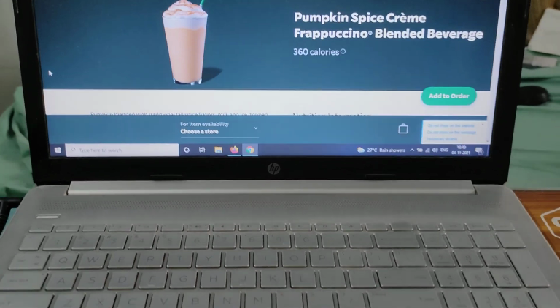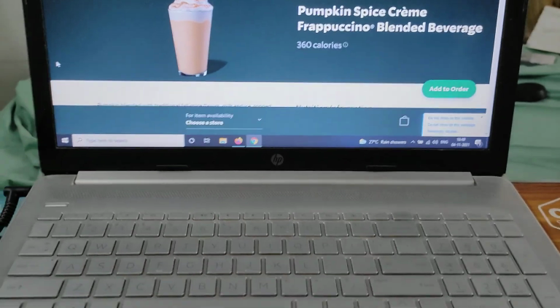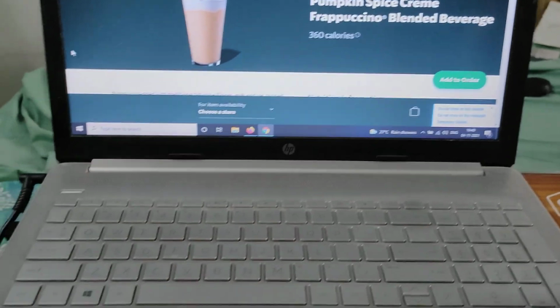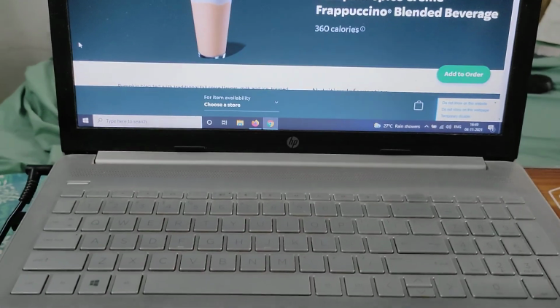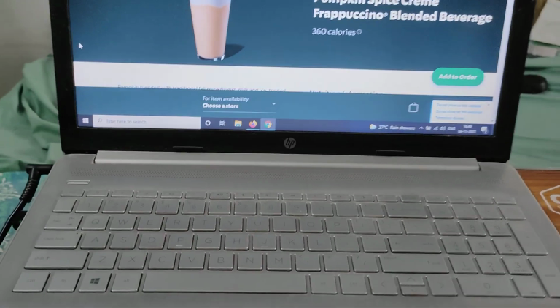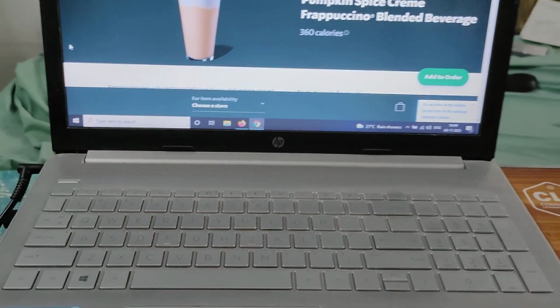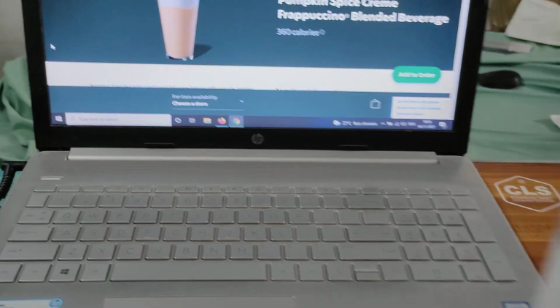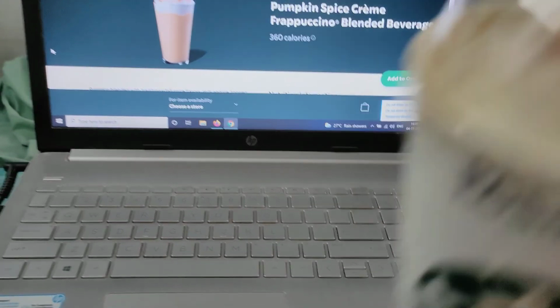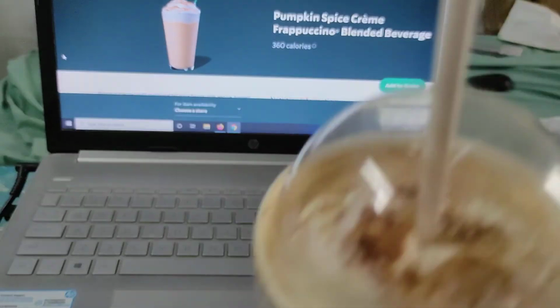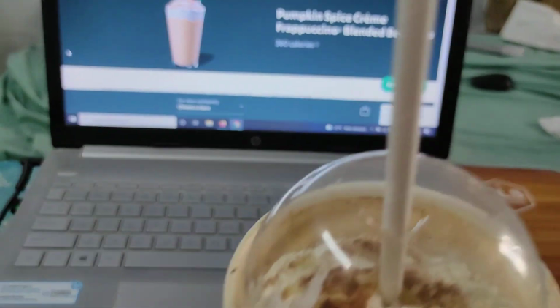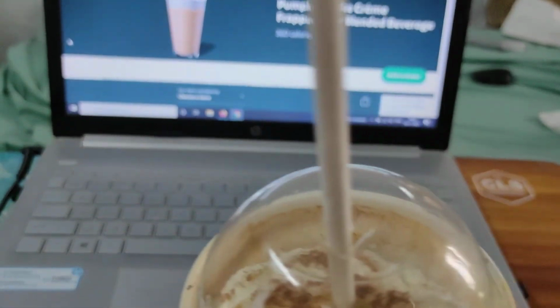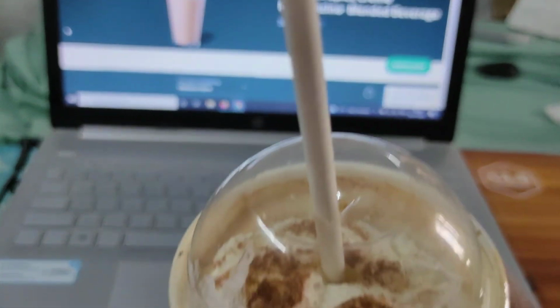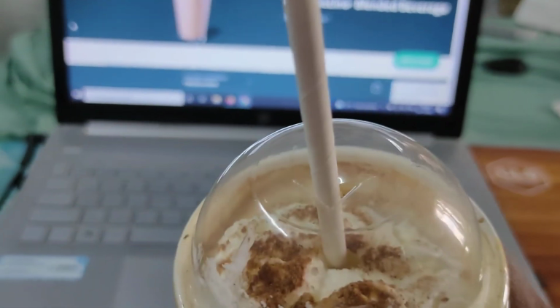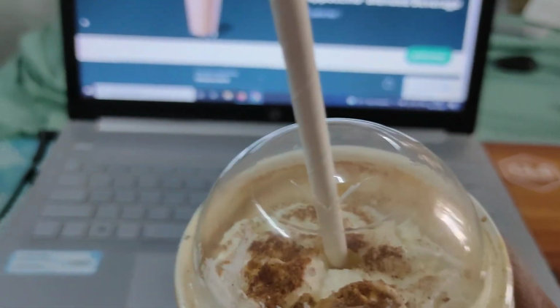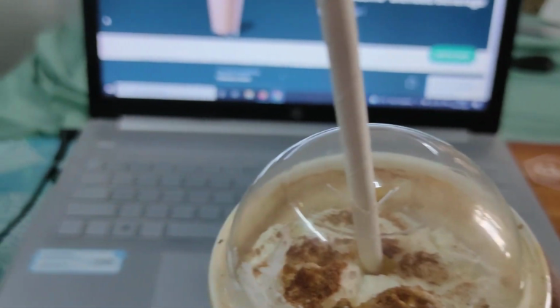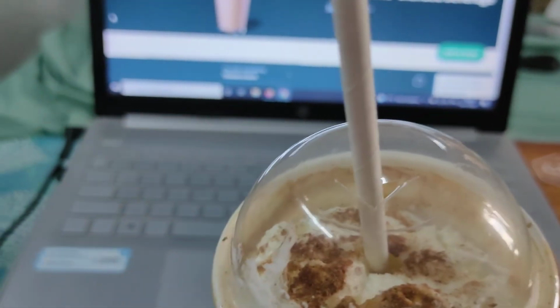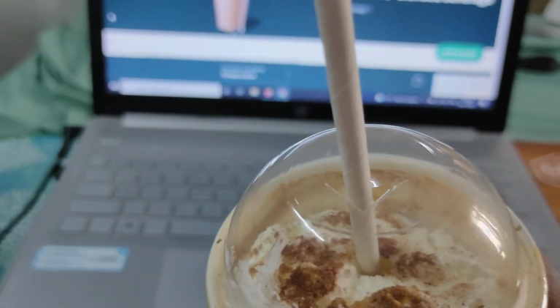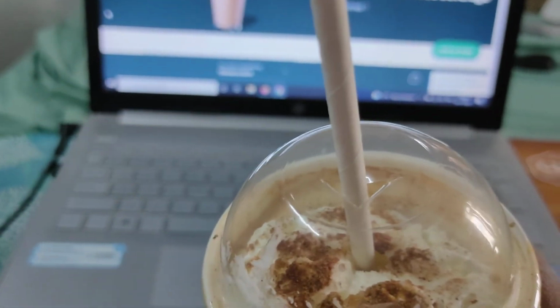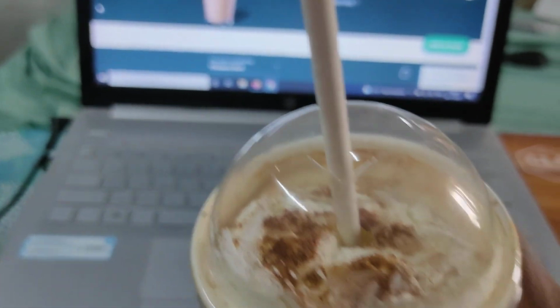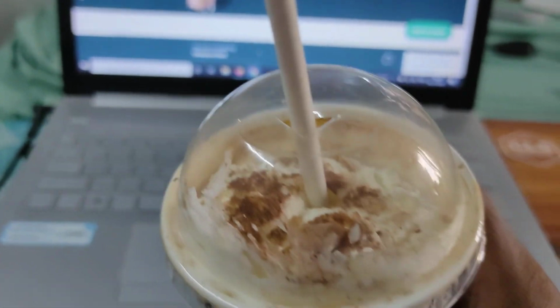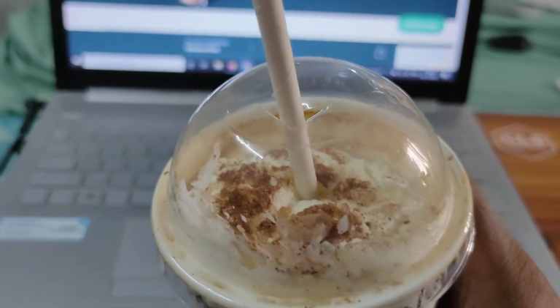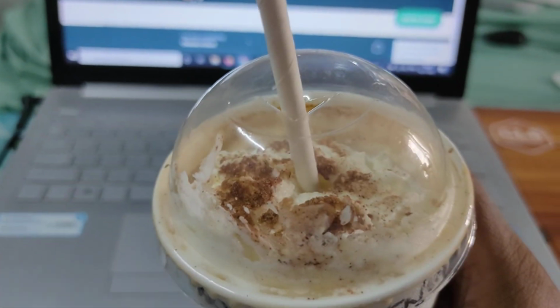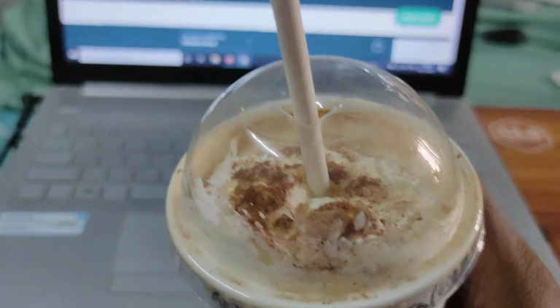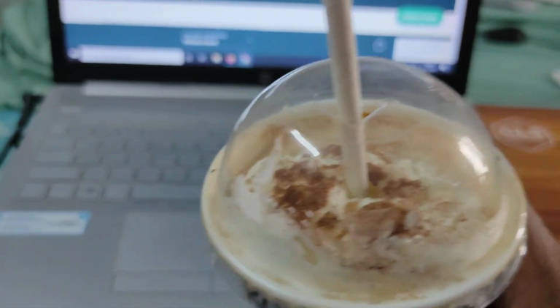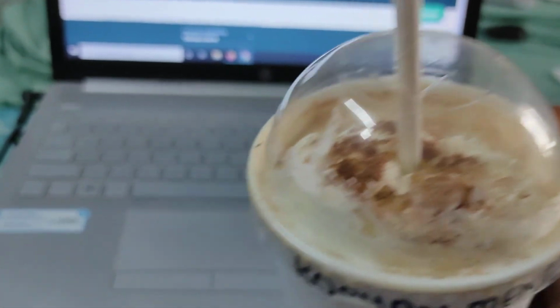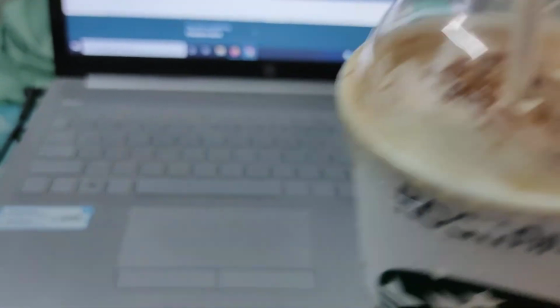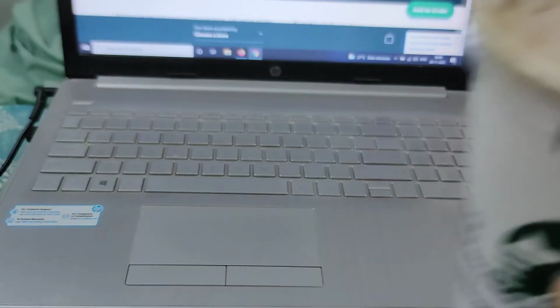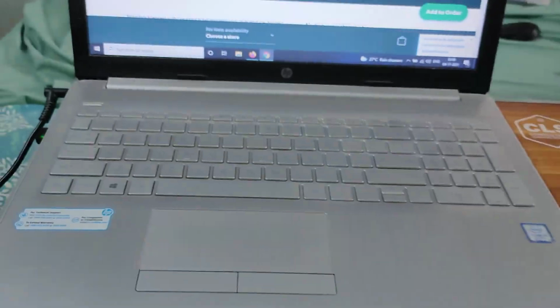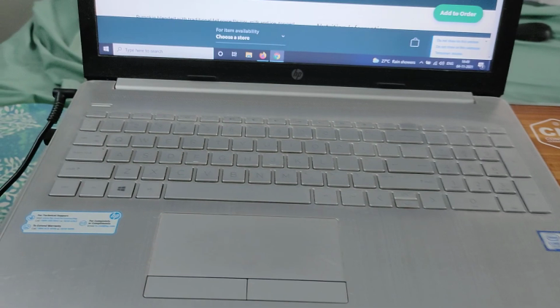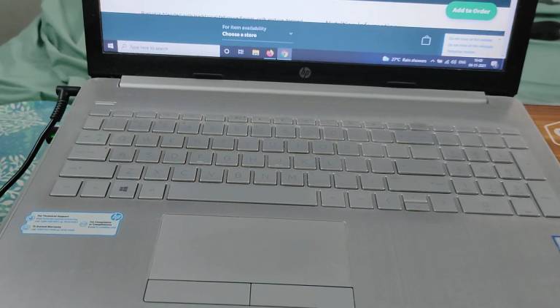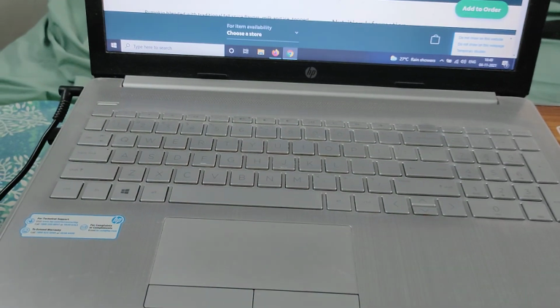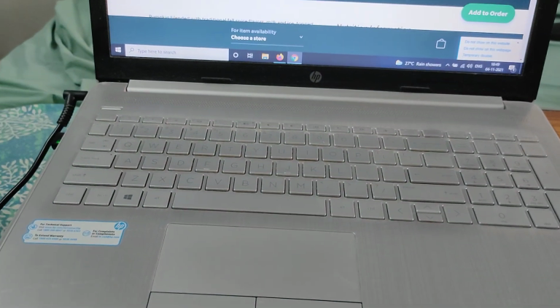Alright, so with that background covered, here's the coffee itself — the Starbucks frappuccino. Let's try it out.